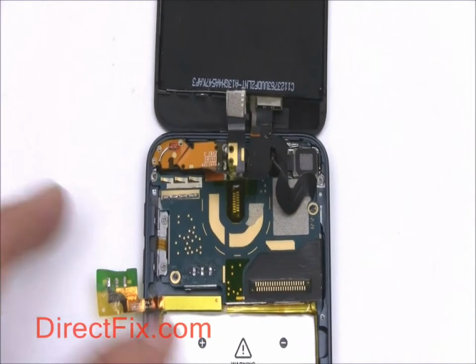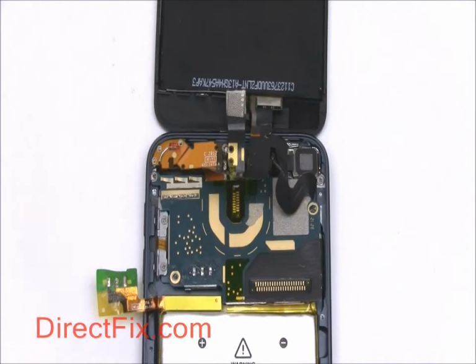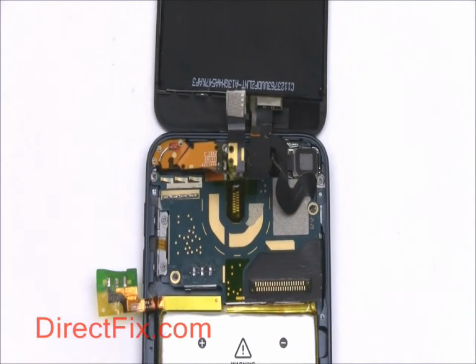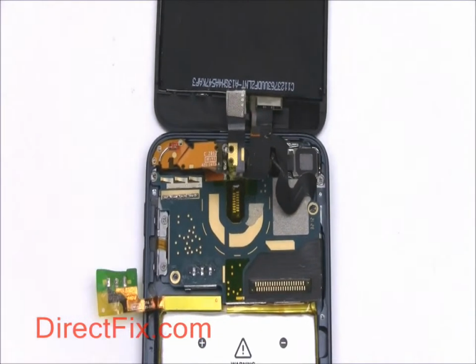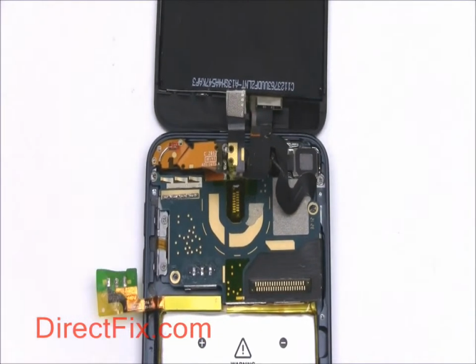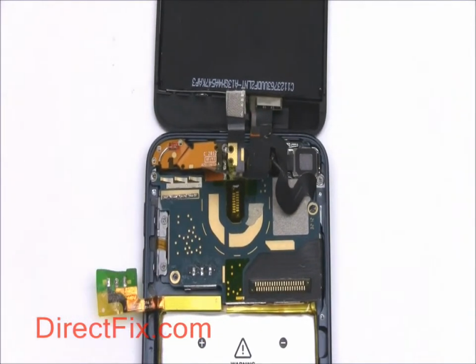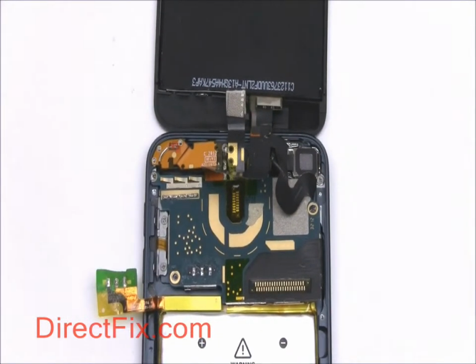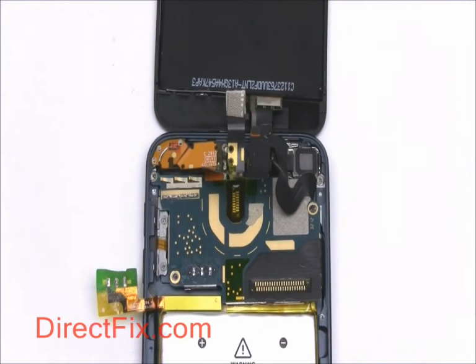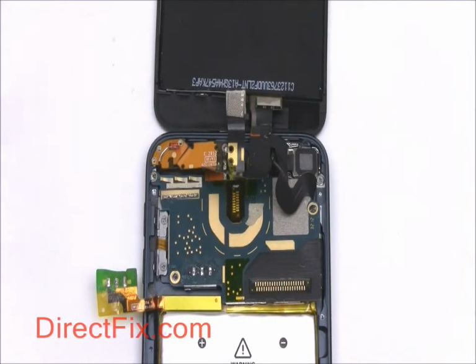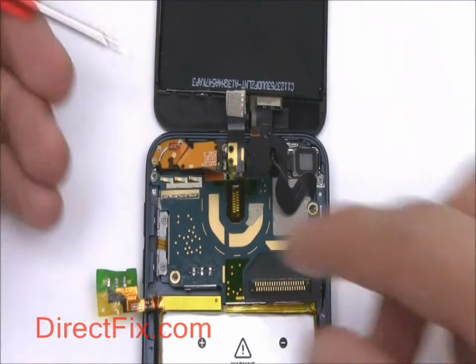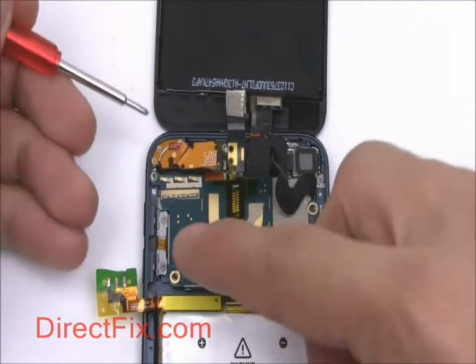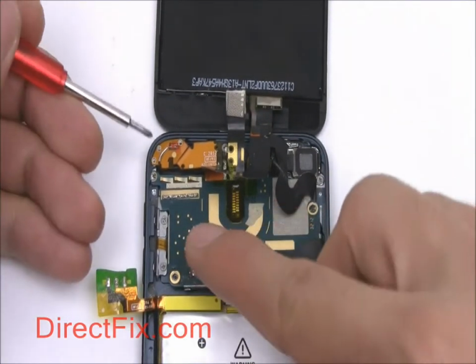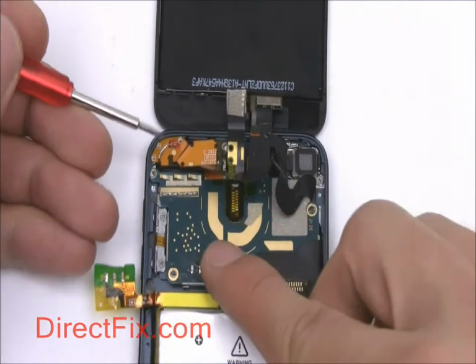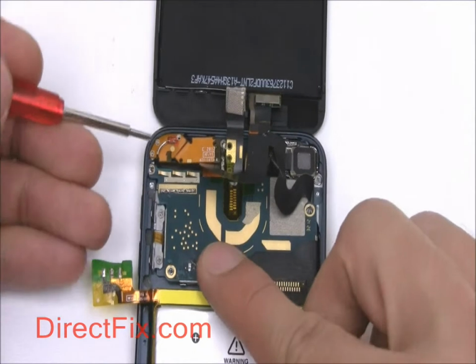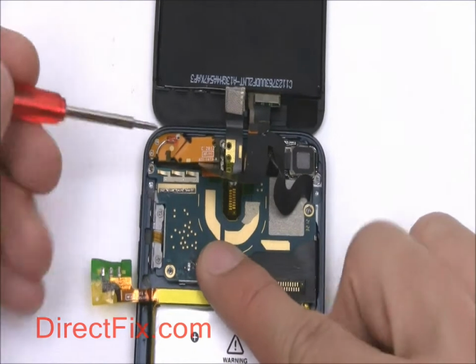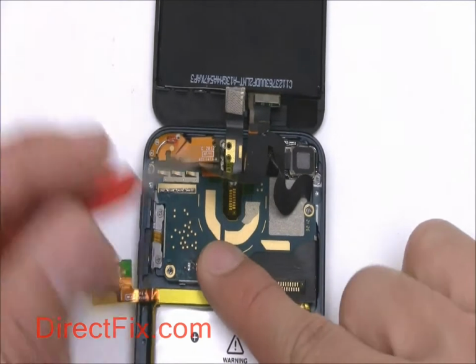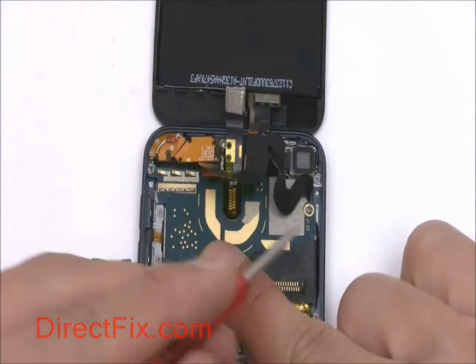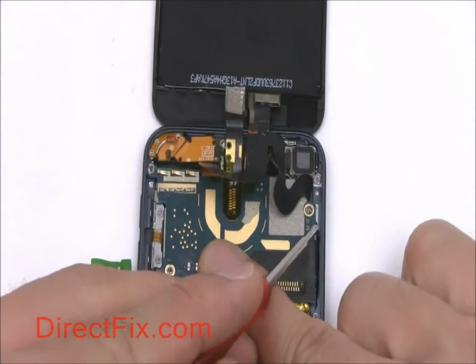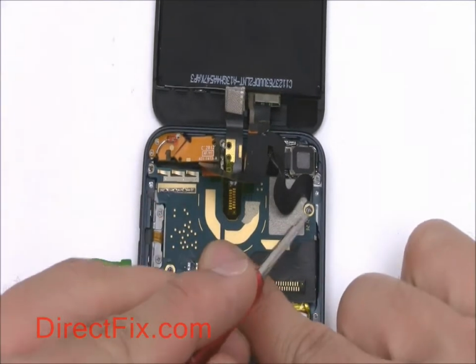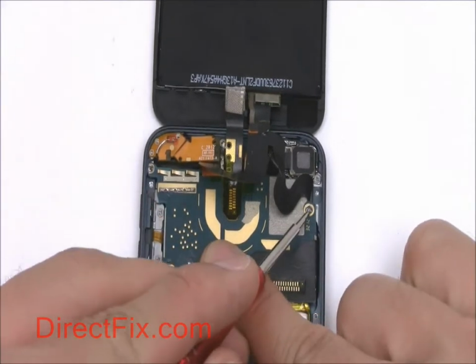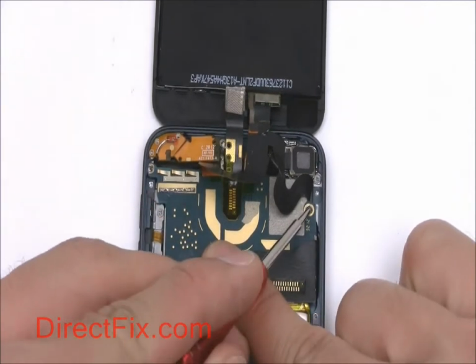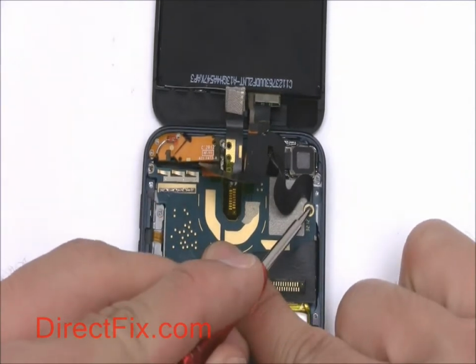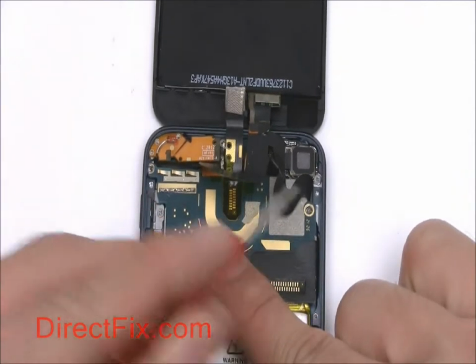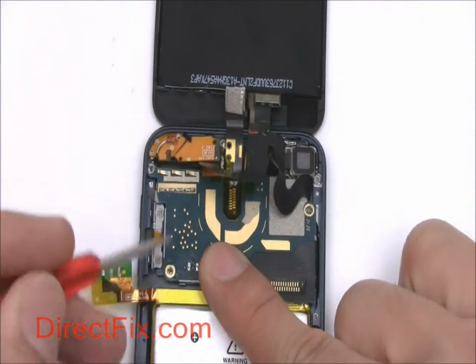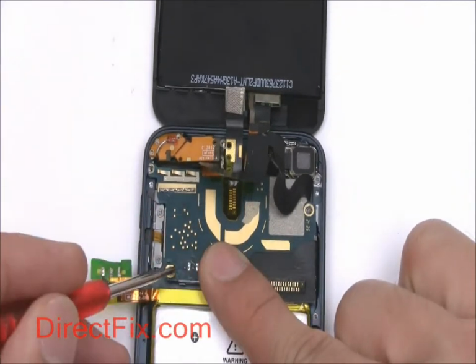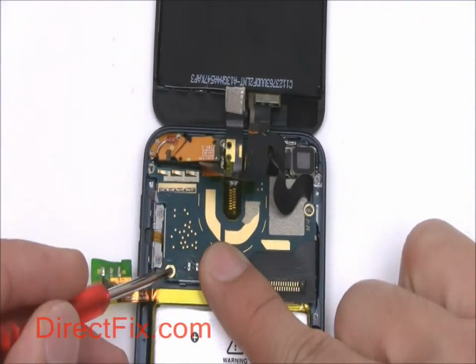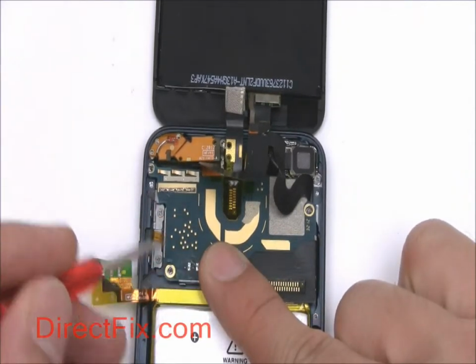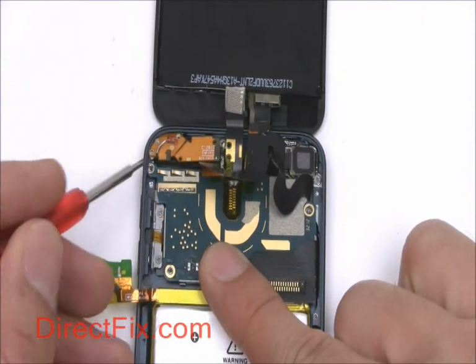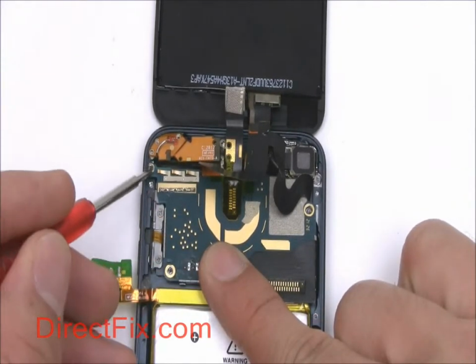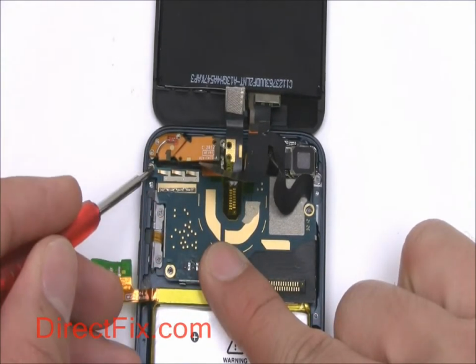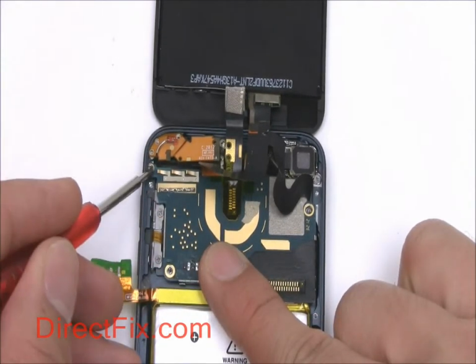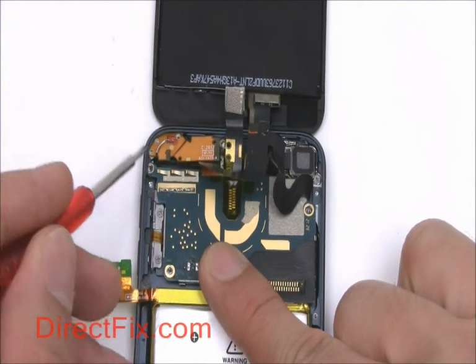Secure the Wi-Fi antenna with three very small Phillips screws, as well as the motherboard with three Phillips screws.